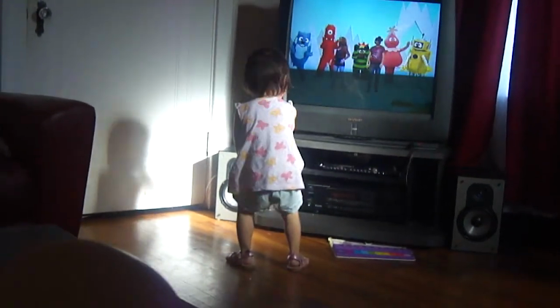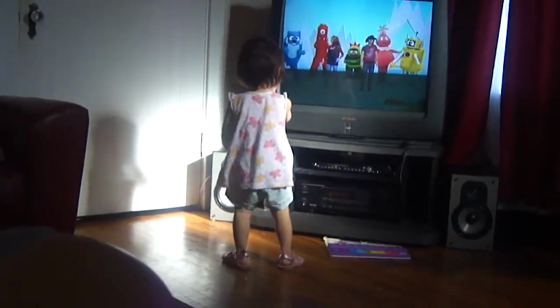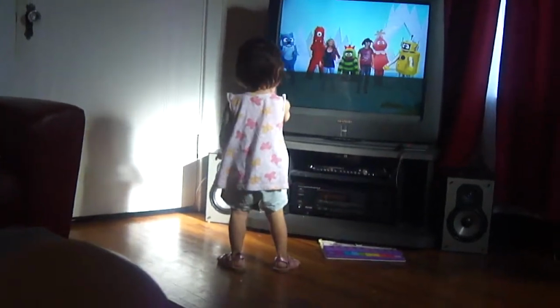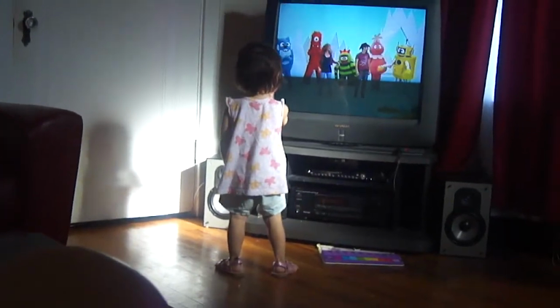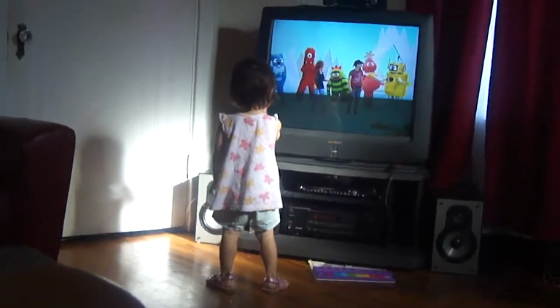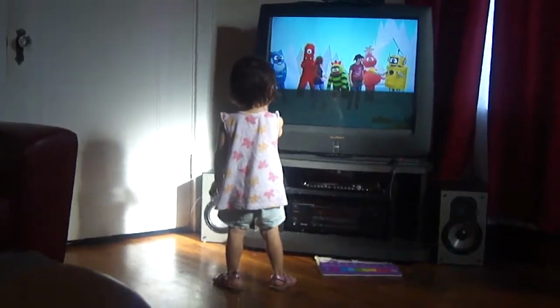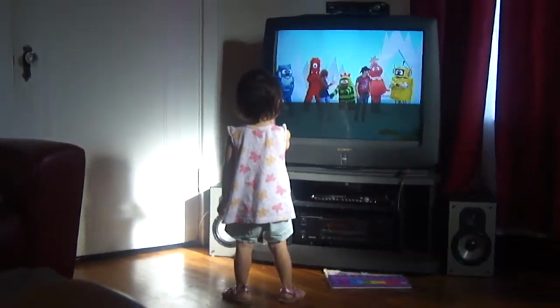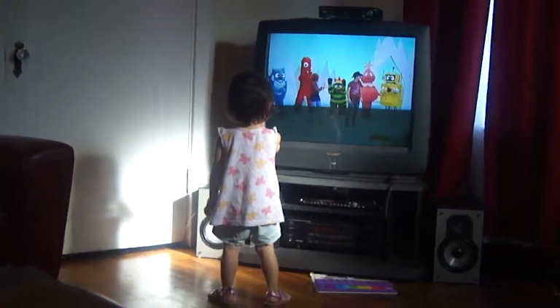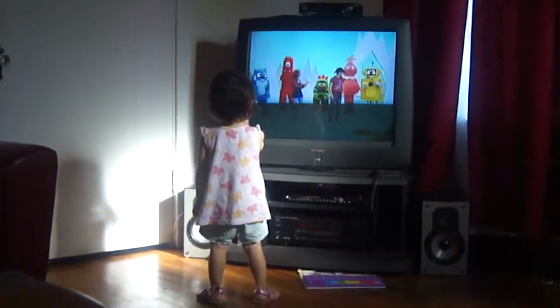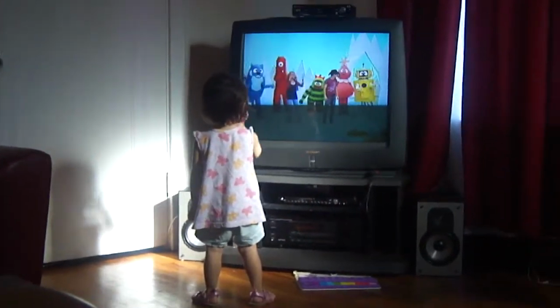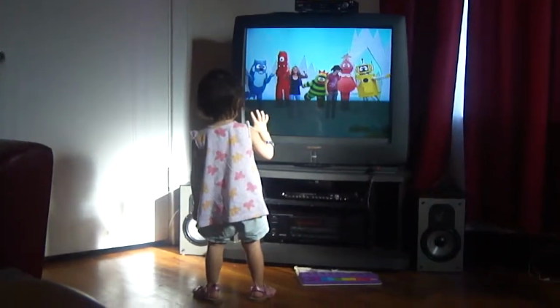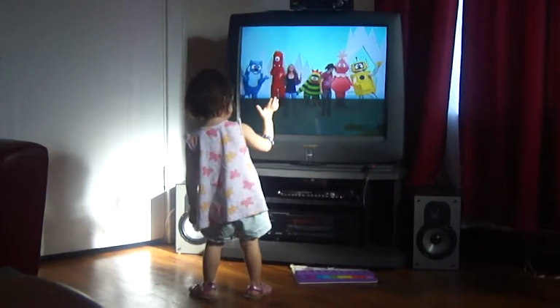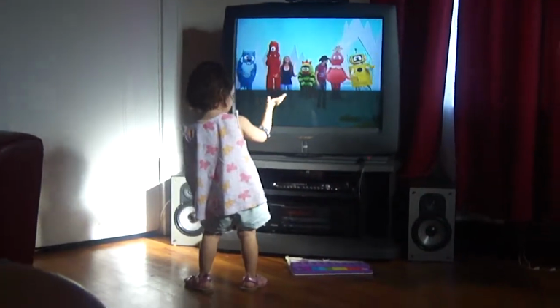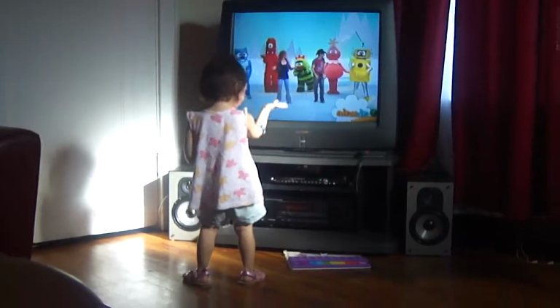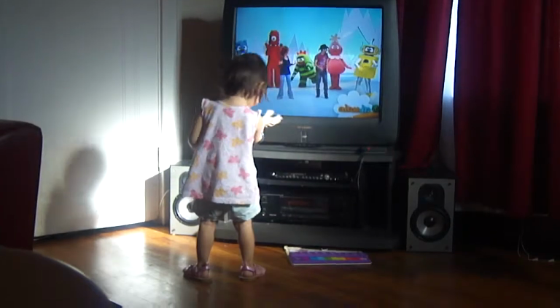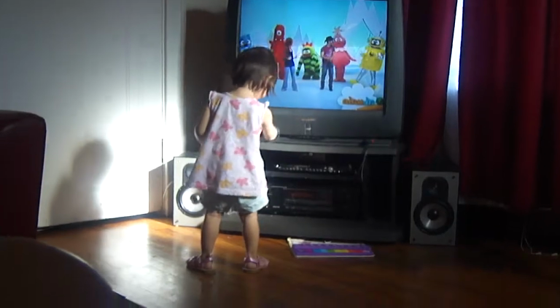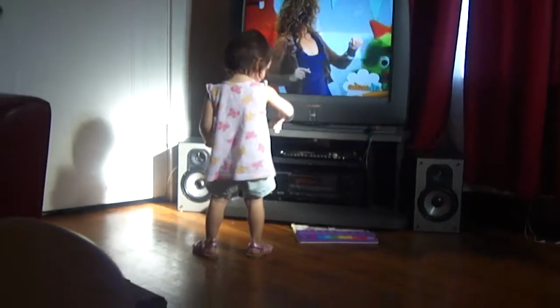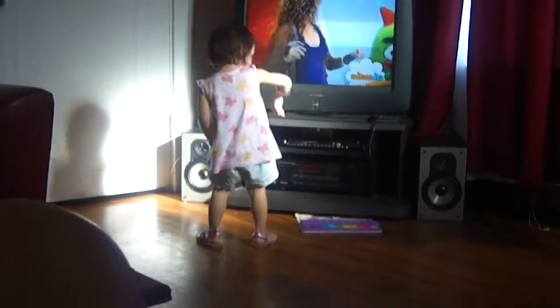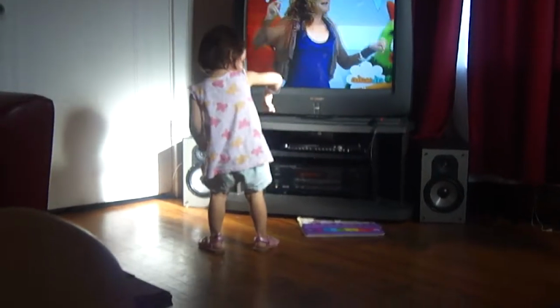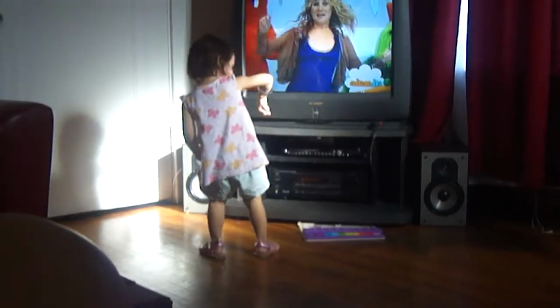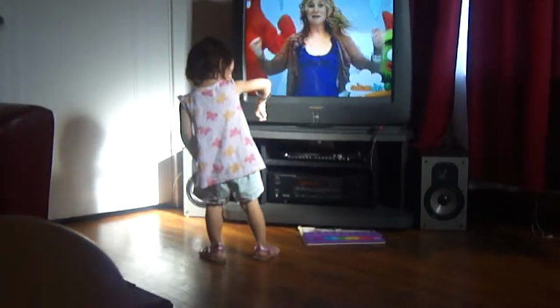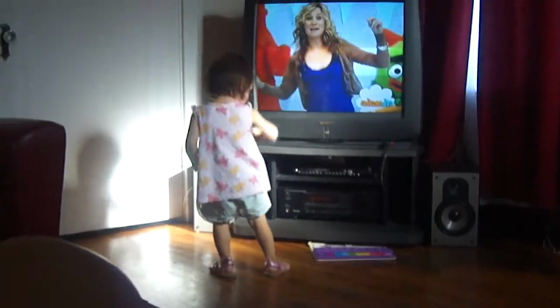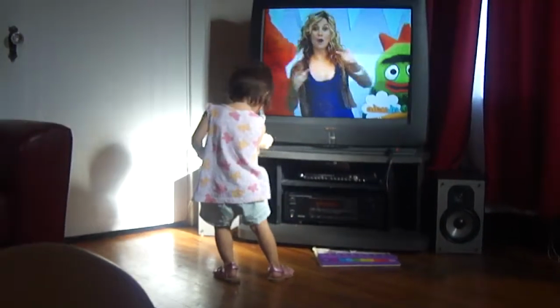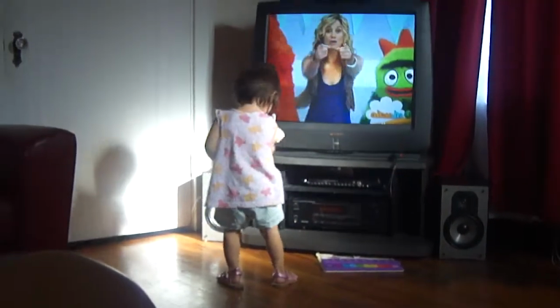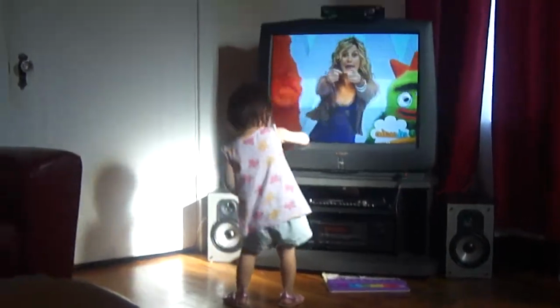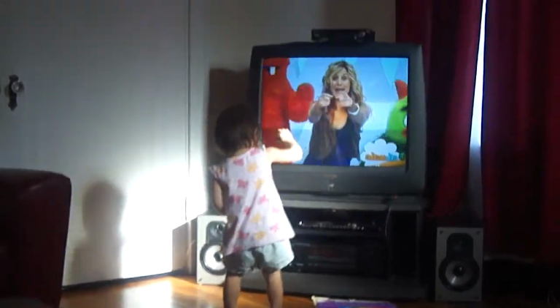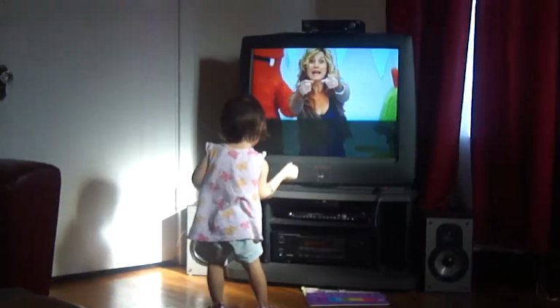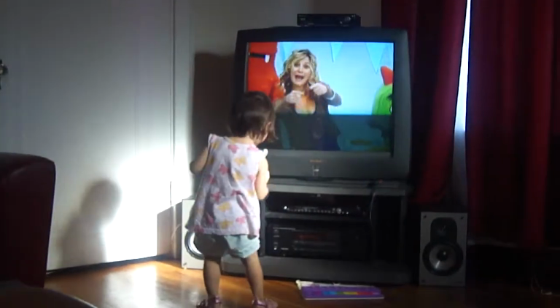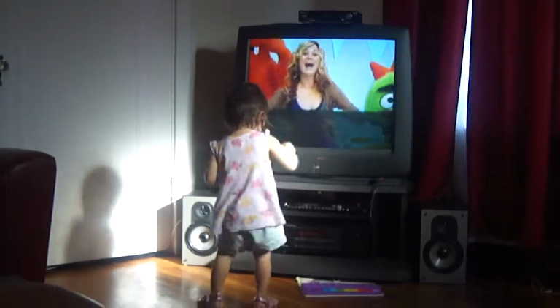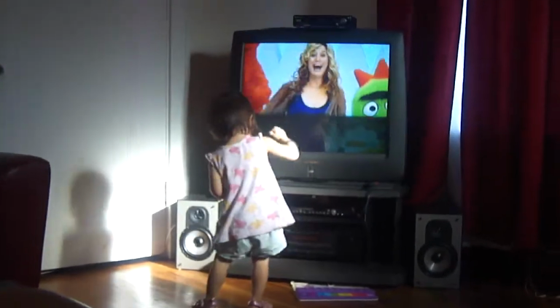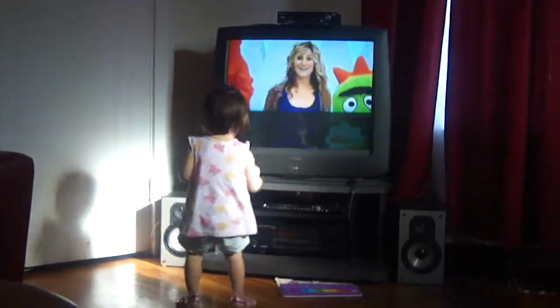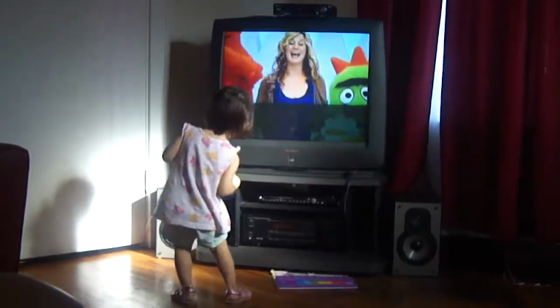Then we're going to shake it on down to the water. We're gonna shake it on down to the water. You got it. Let's do it together. Here we go. Are you ready?